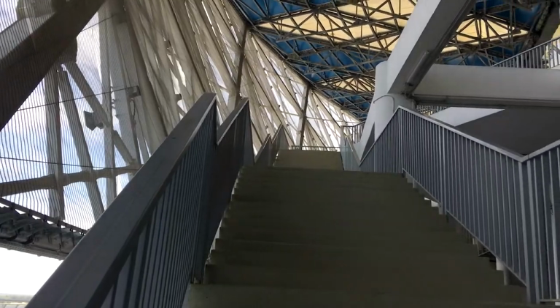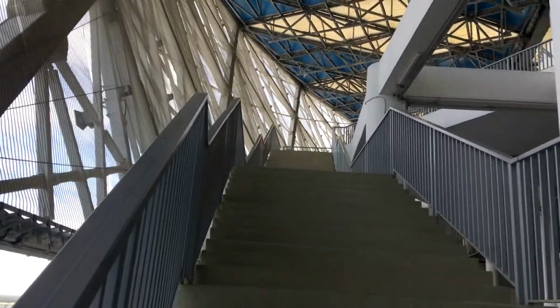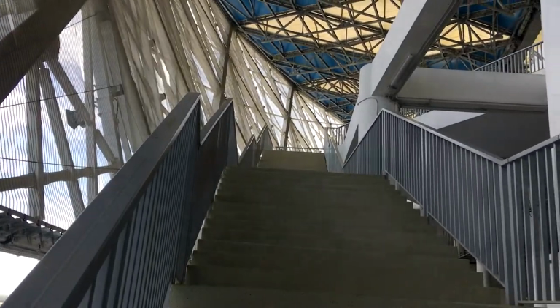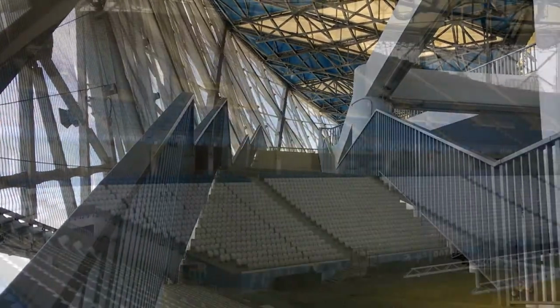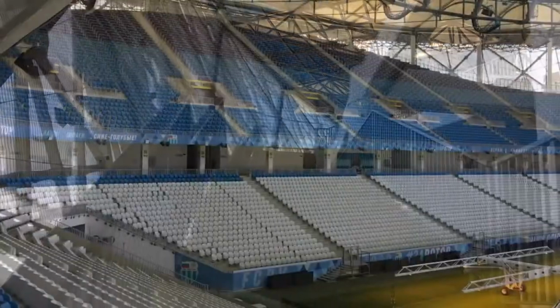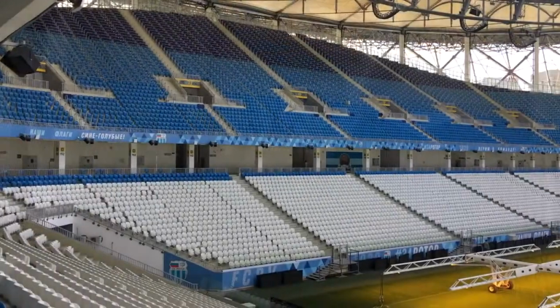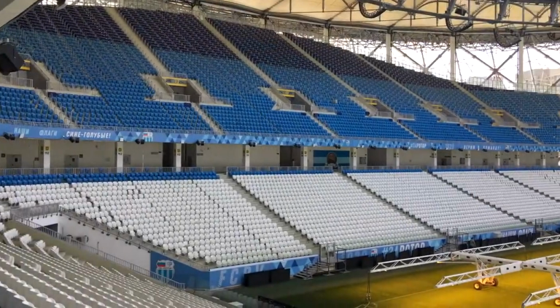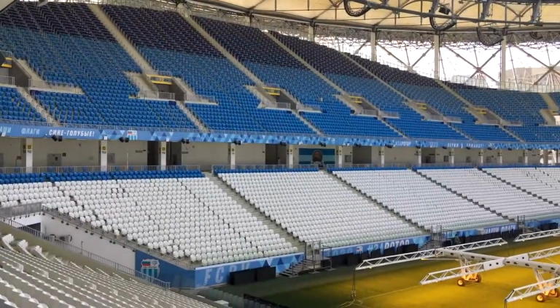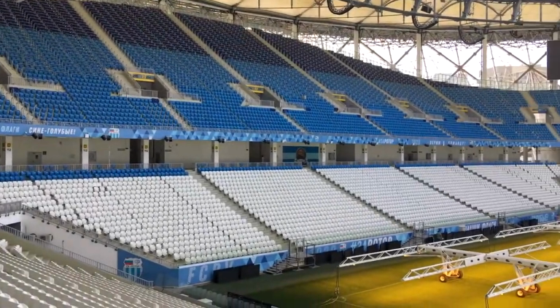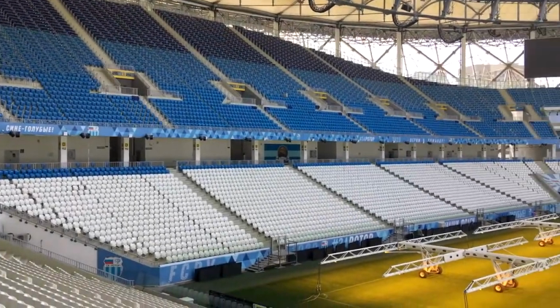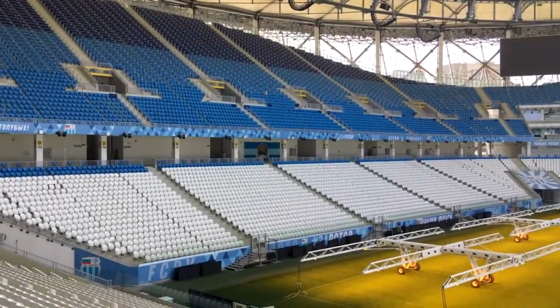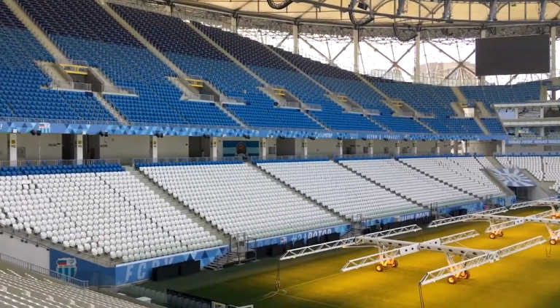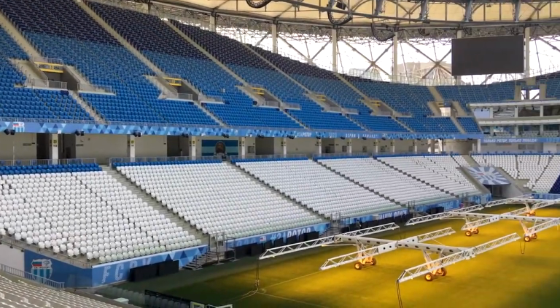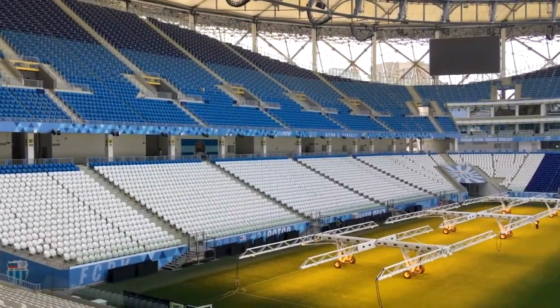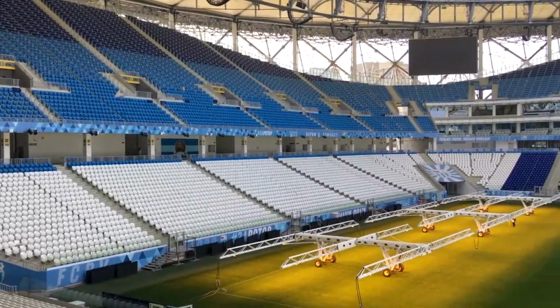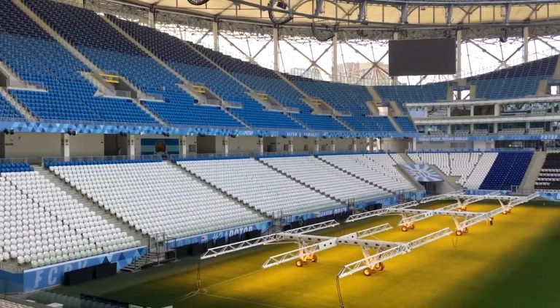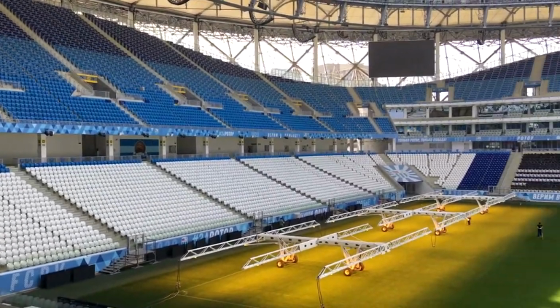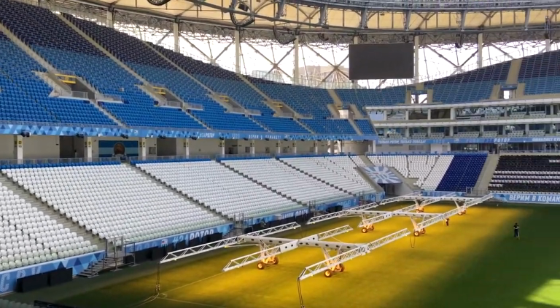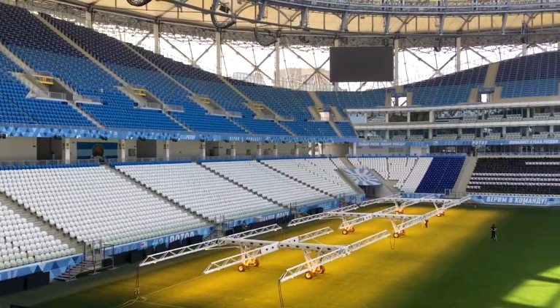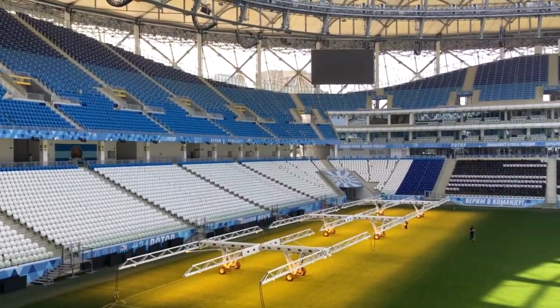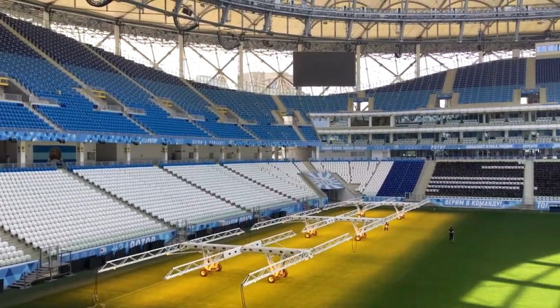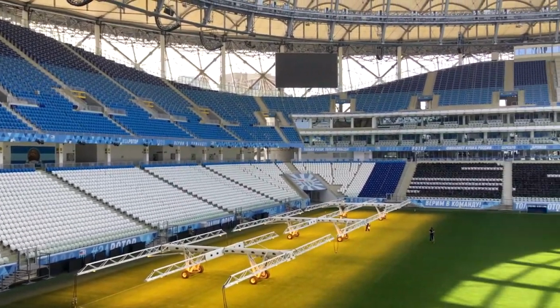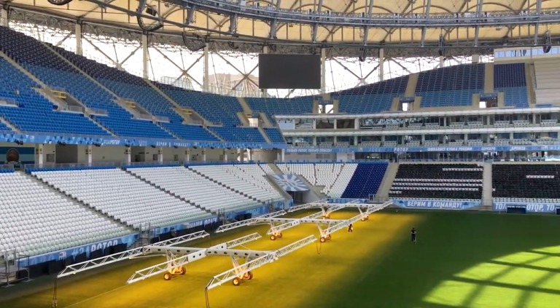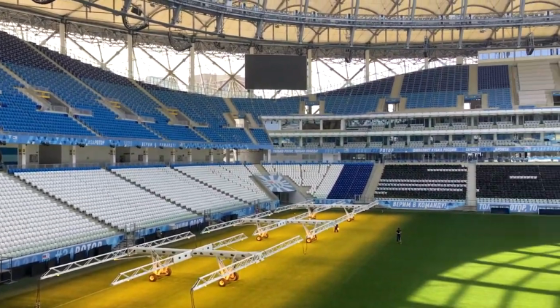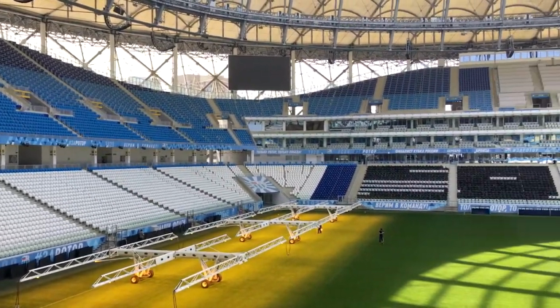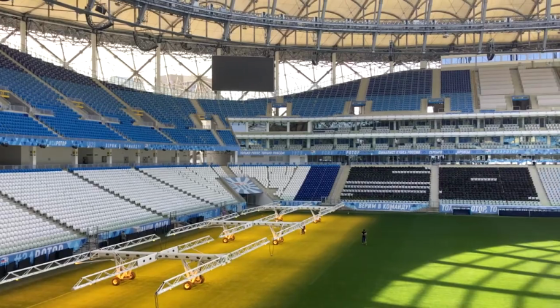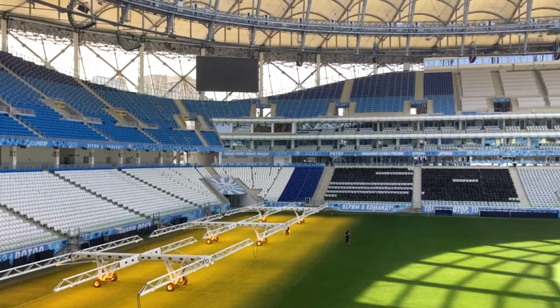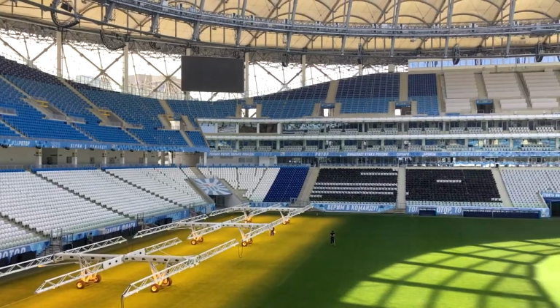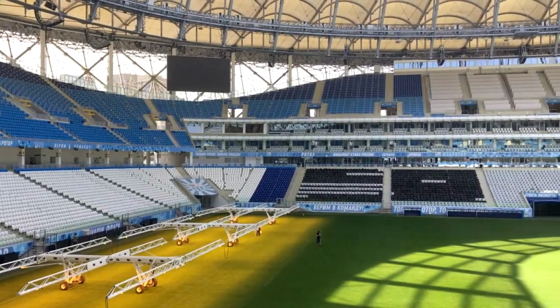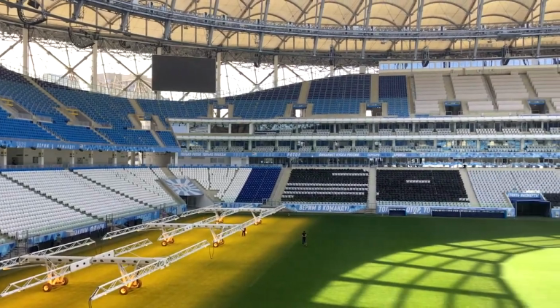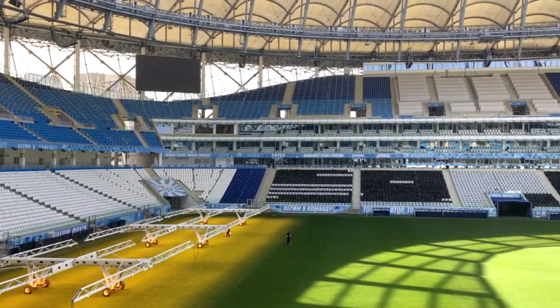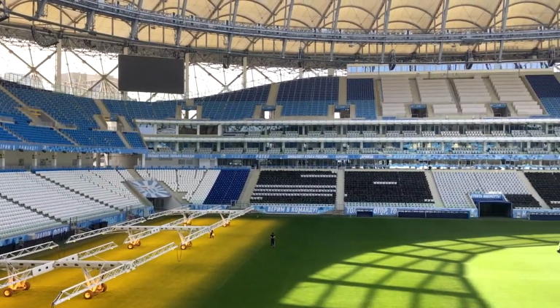La construcción del estadio se inició a finales de 2014, tras la demolición del estadio central.